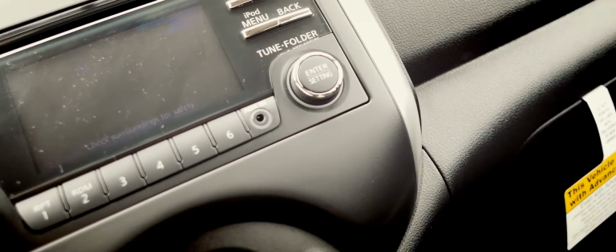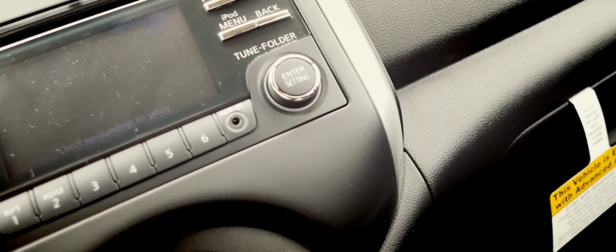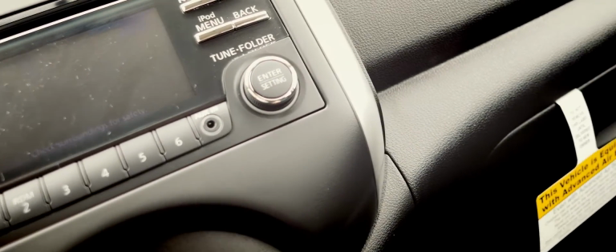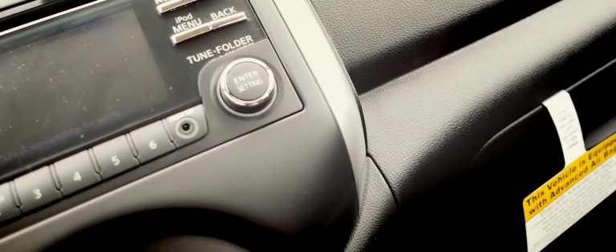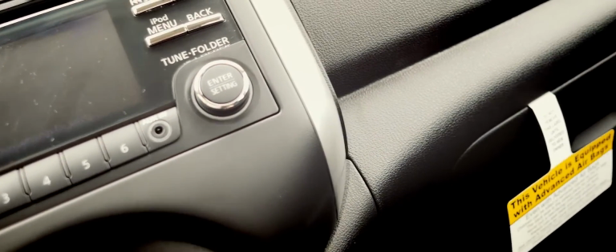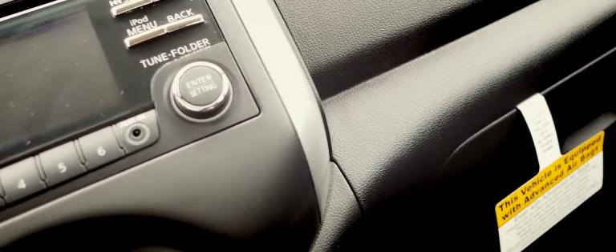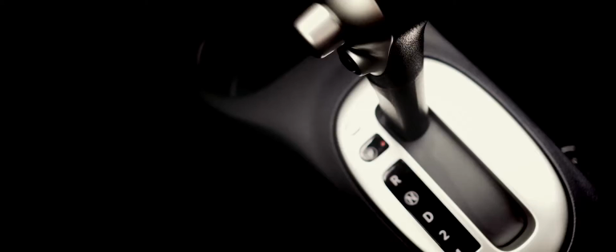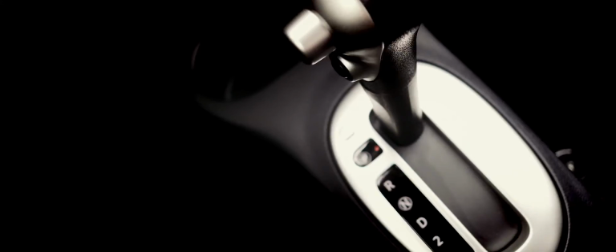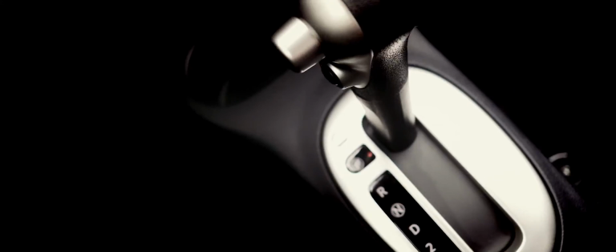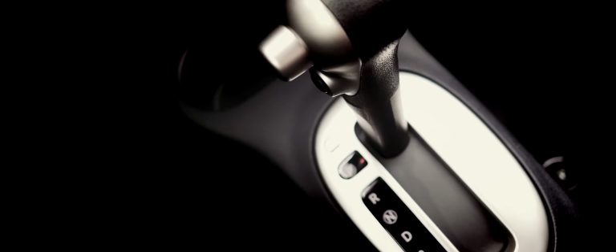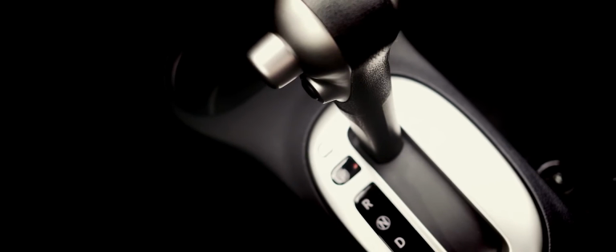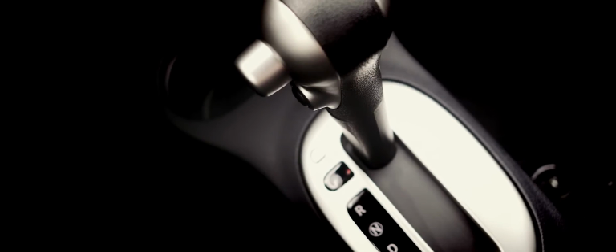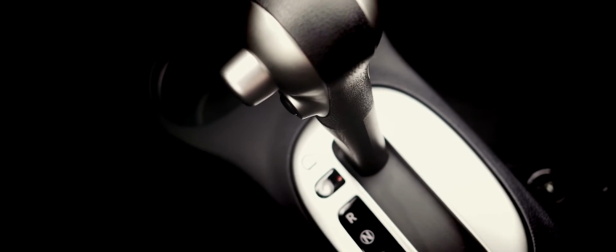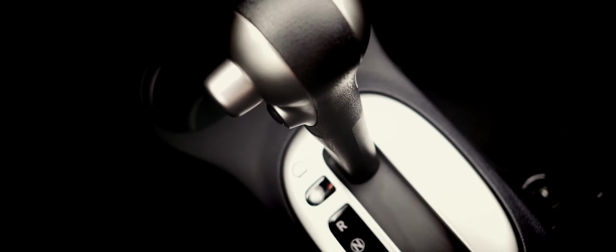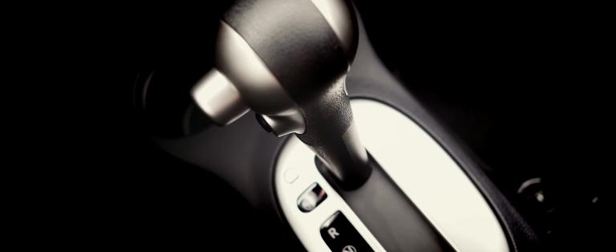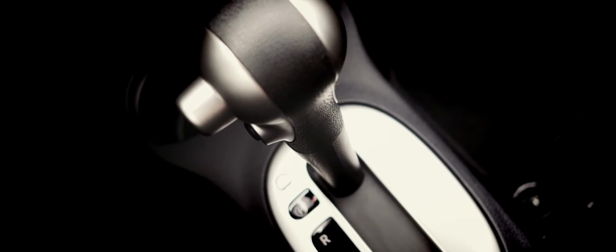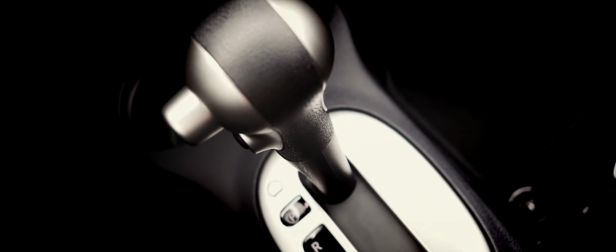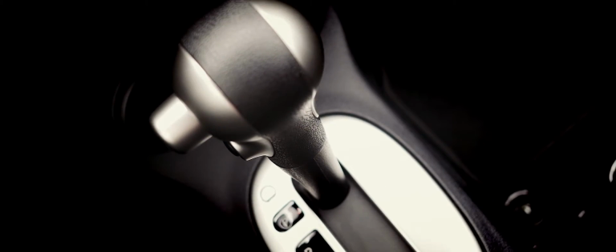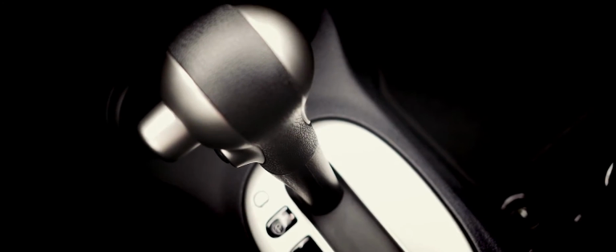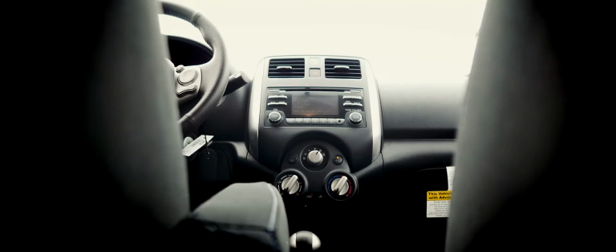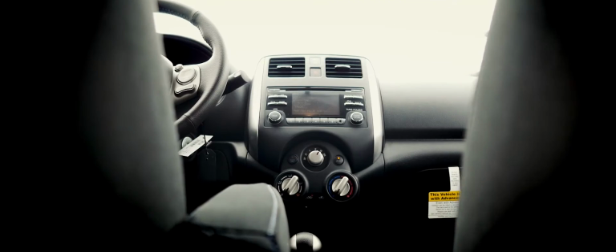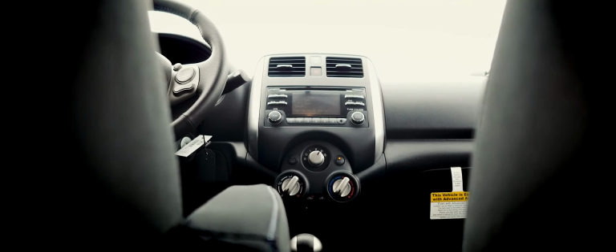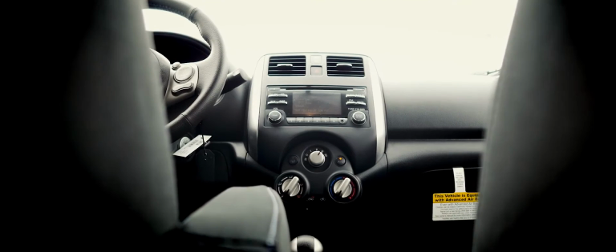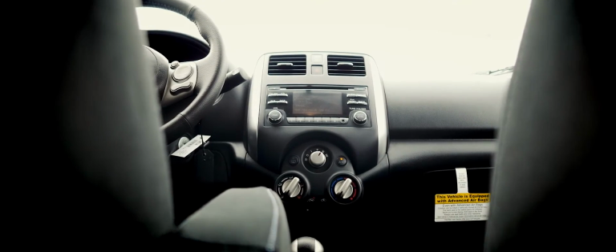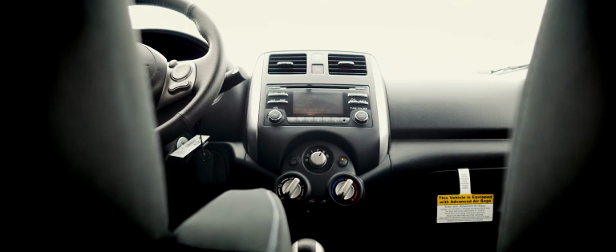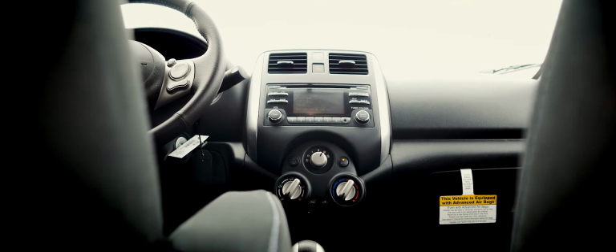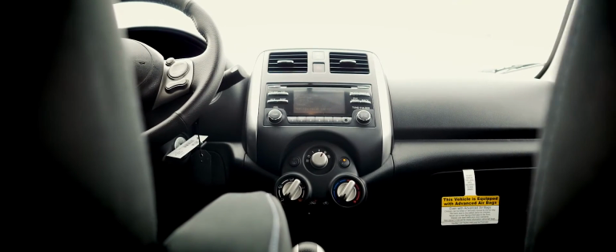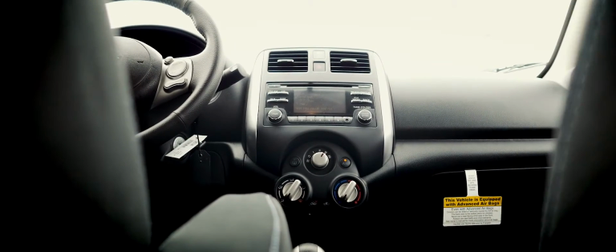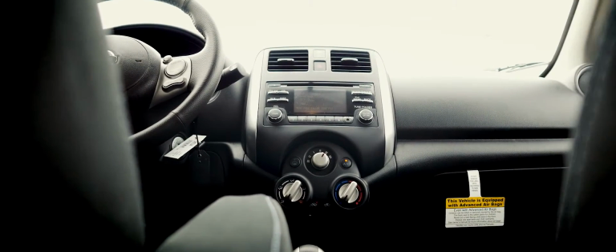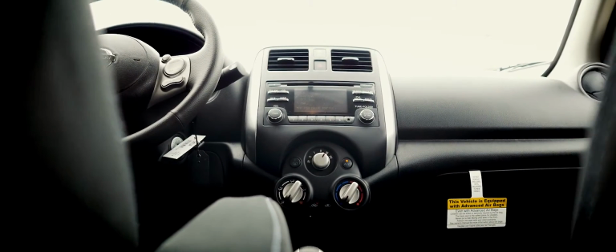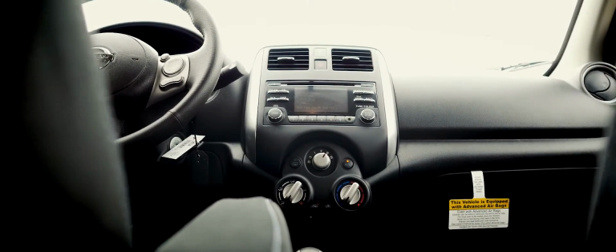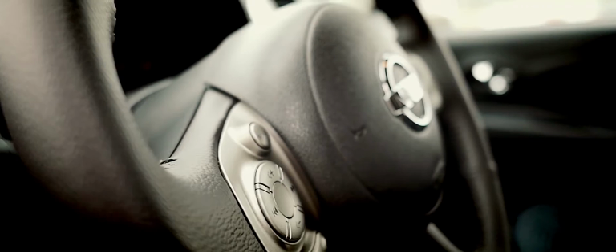Fog lamps, 16-inch aluminum finish wheels, a spoiler, and a chrome exhaust tip are optioned as well.